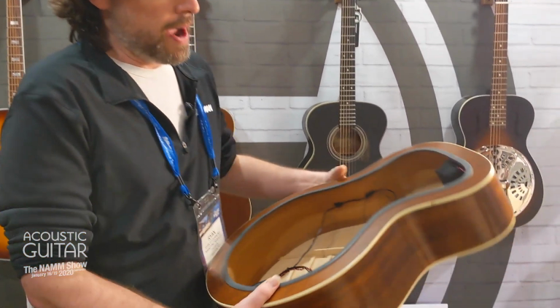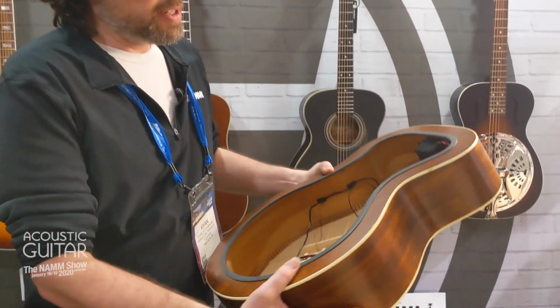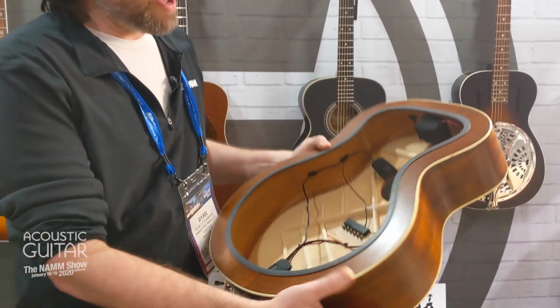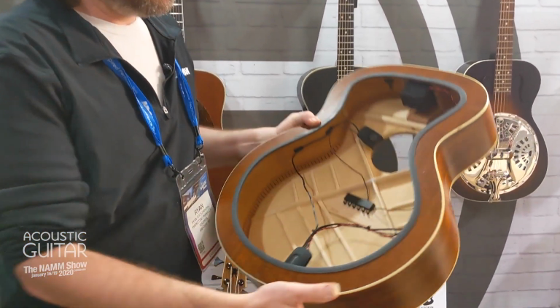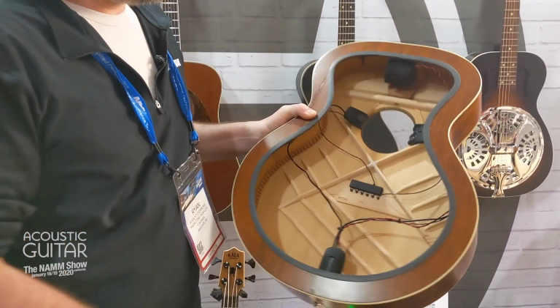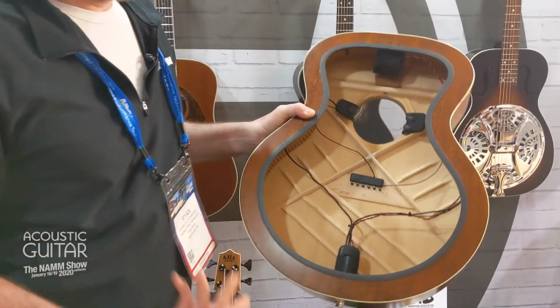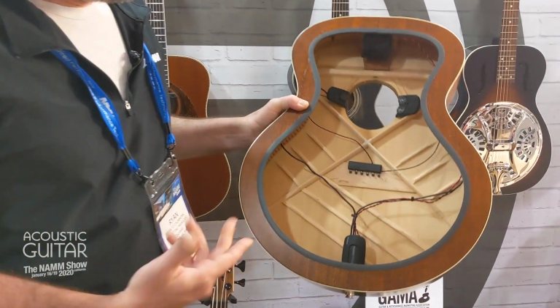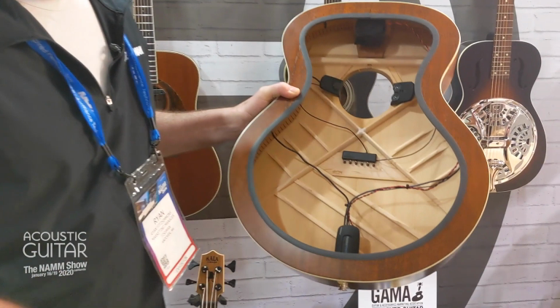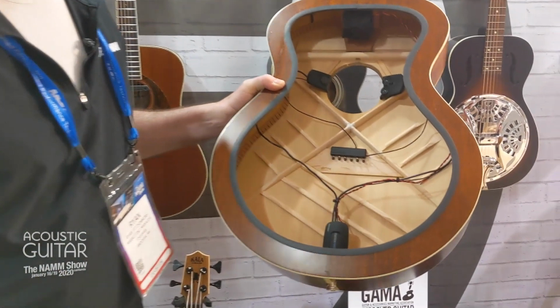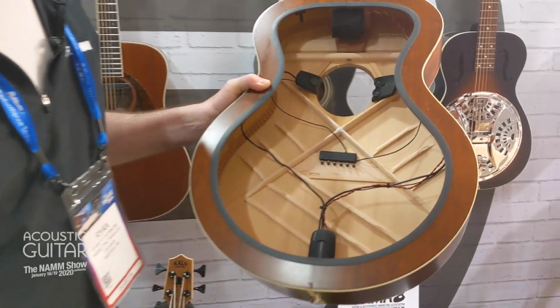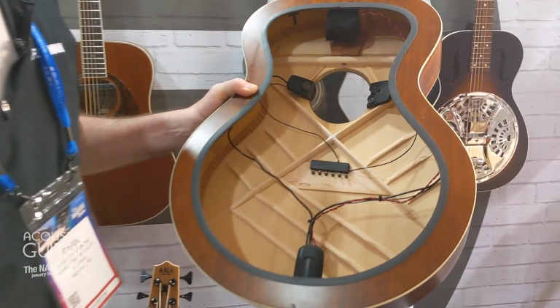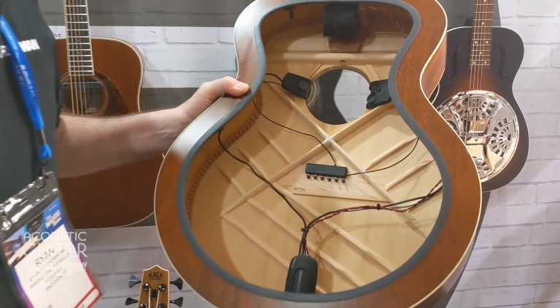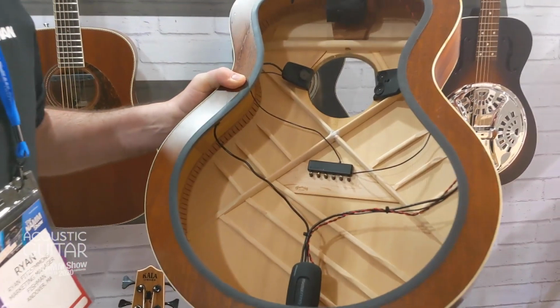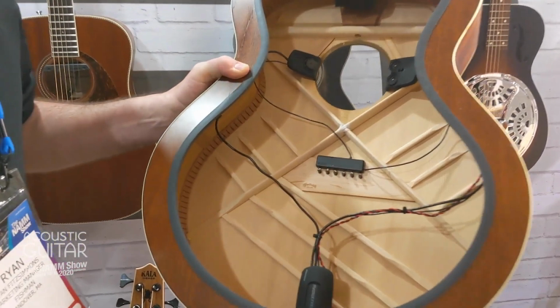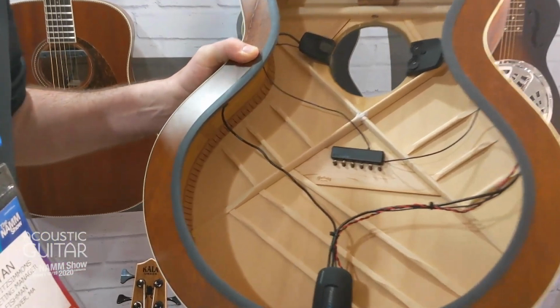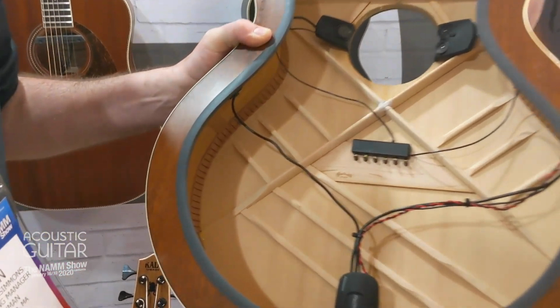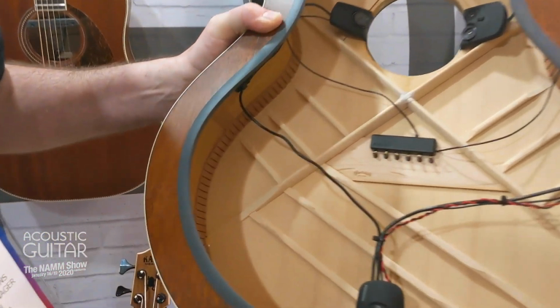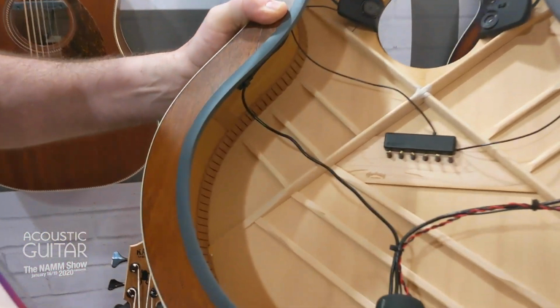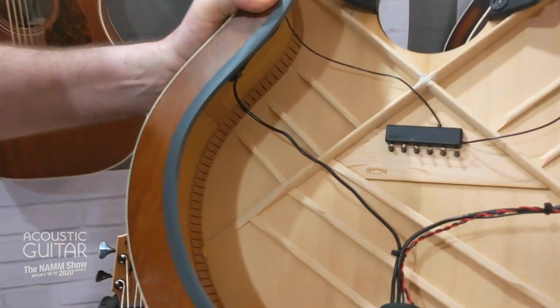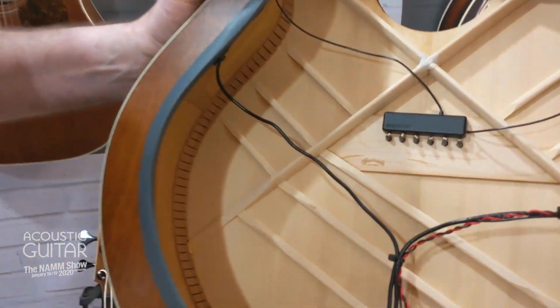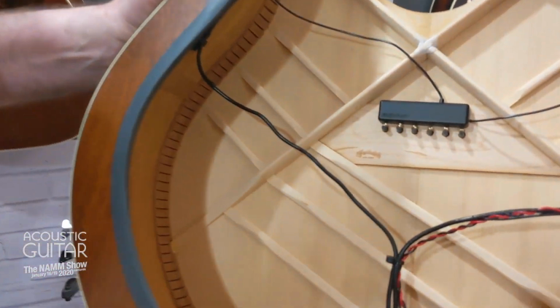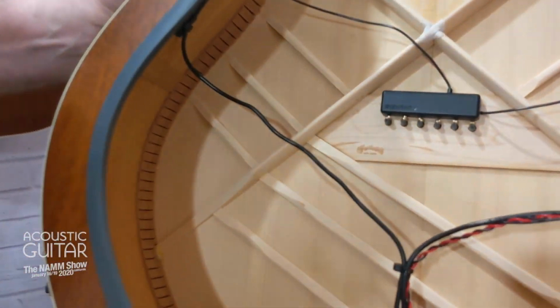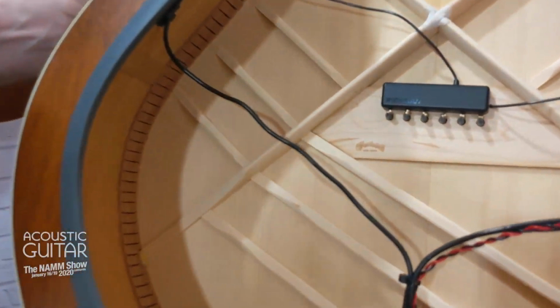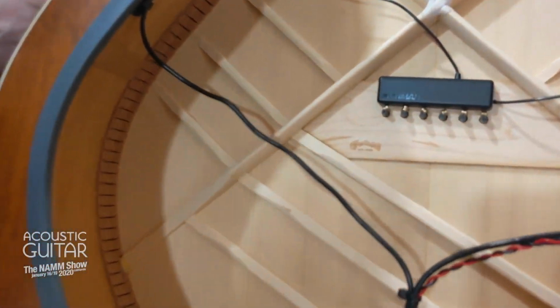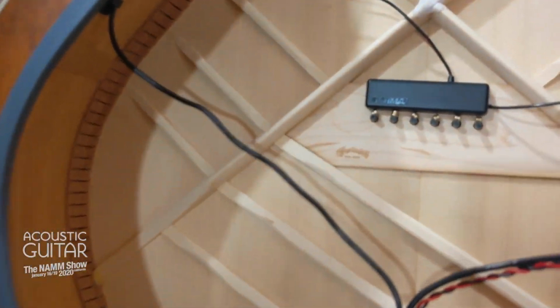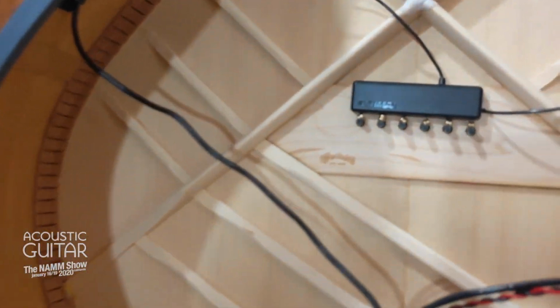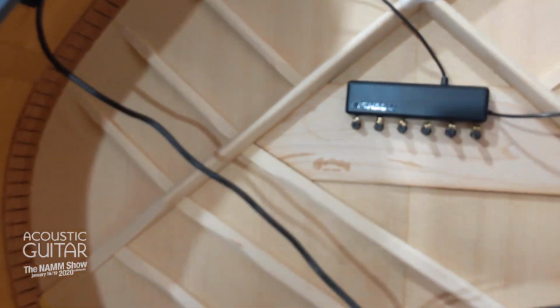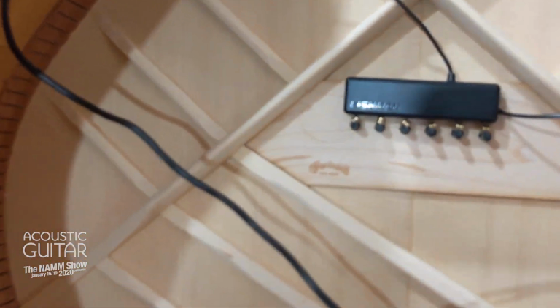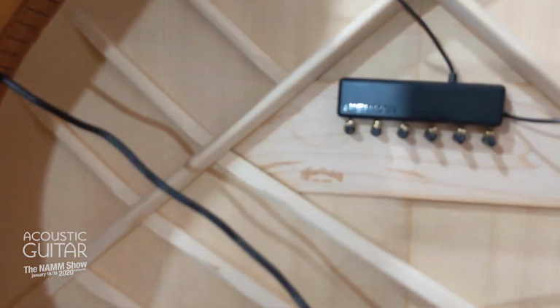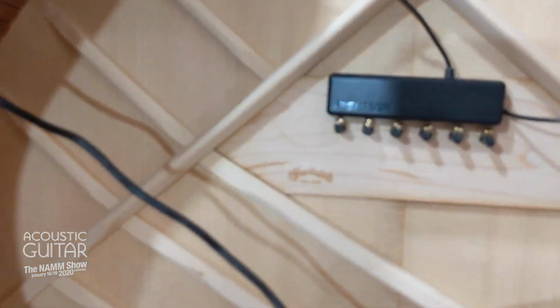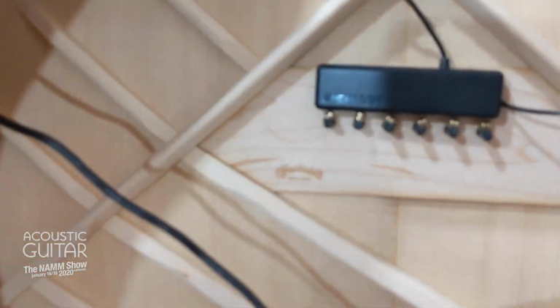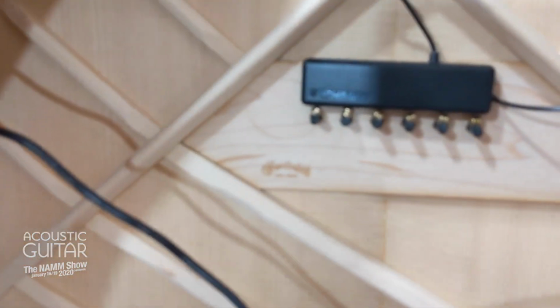The PowerTap pickup — this is one of our new things at NAMM. We couldn't be more excited about it.